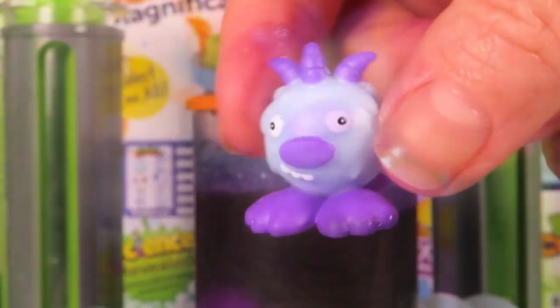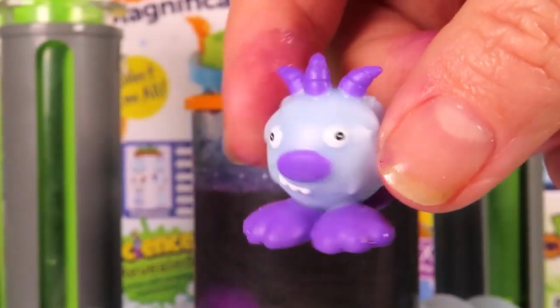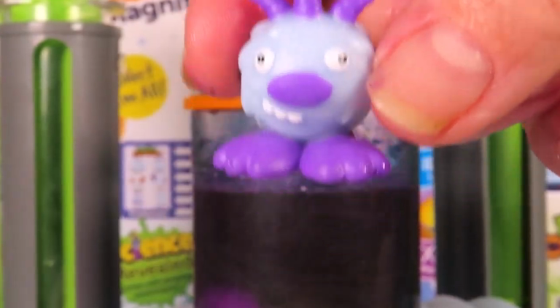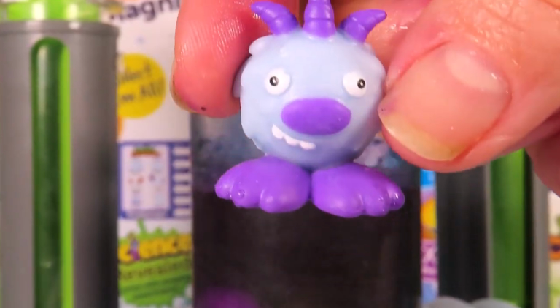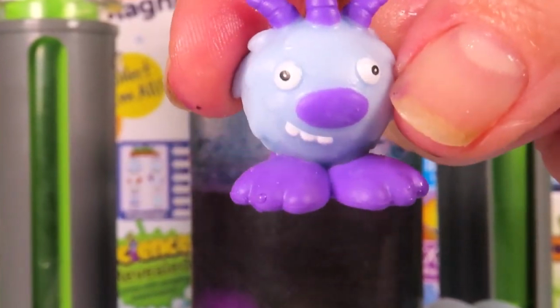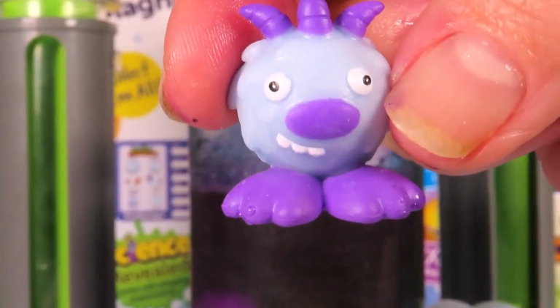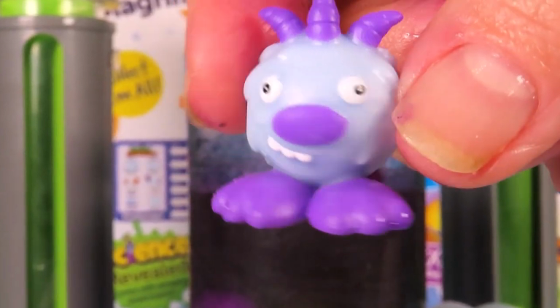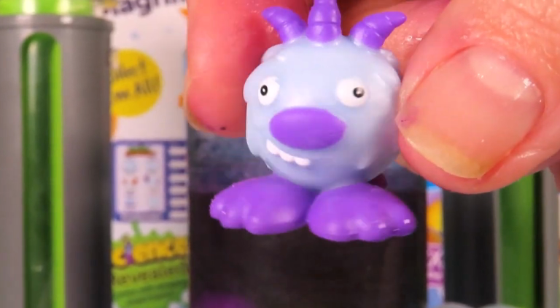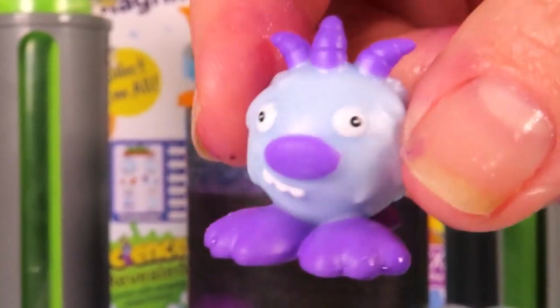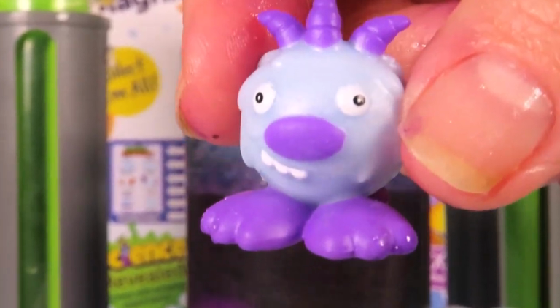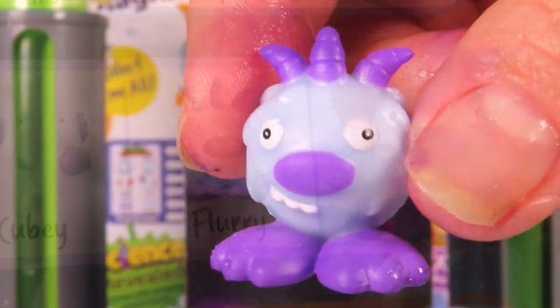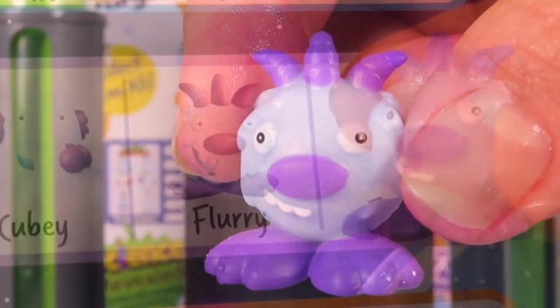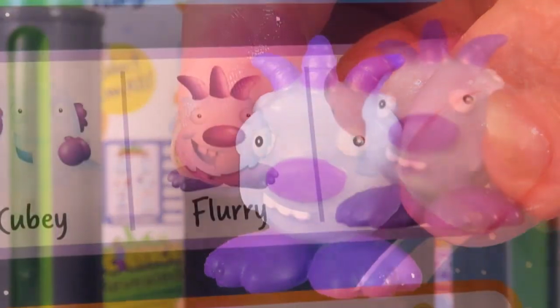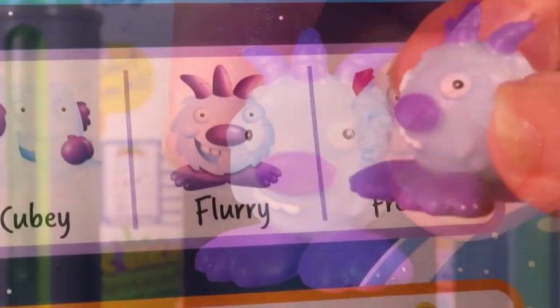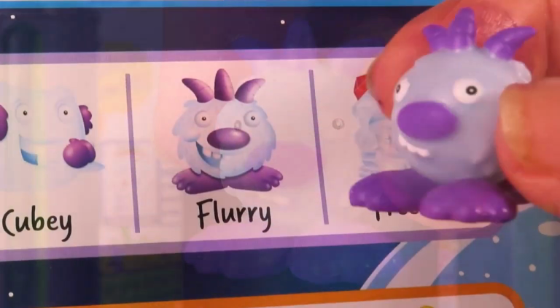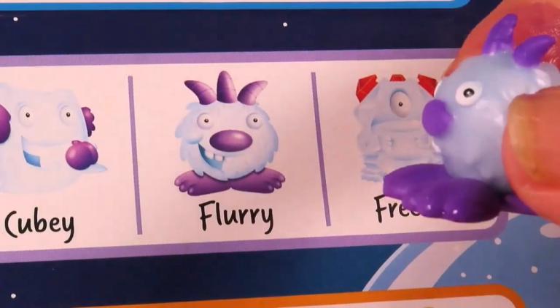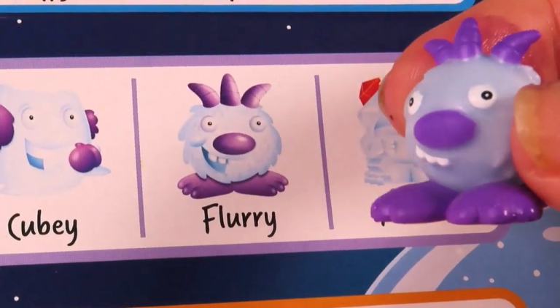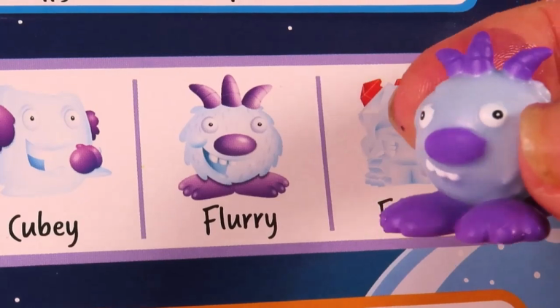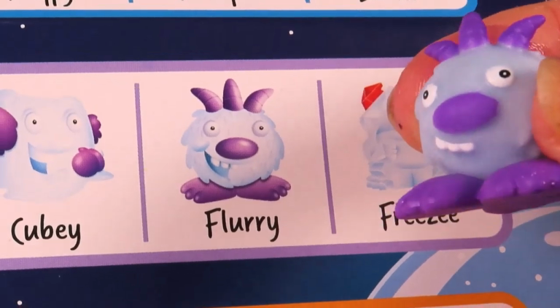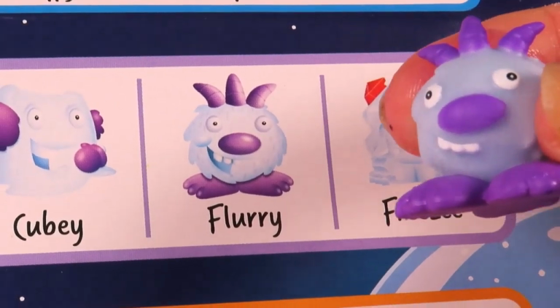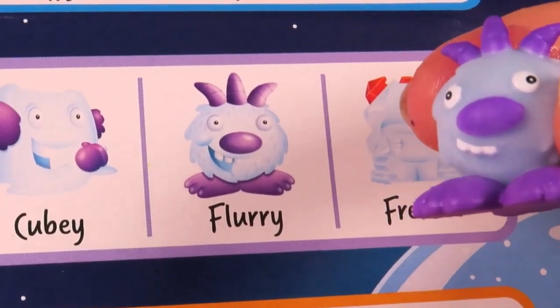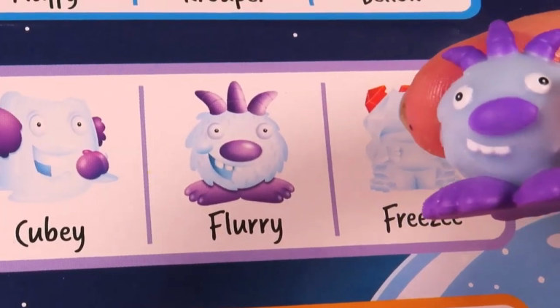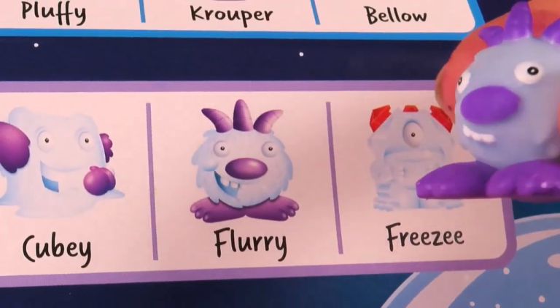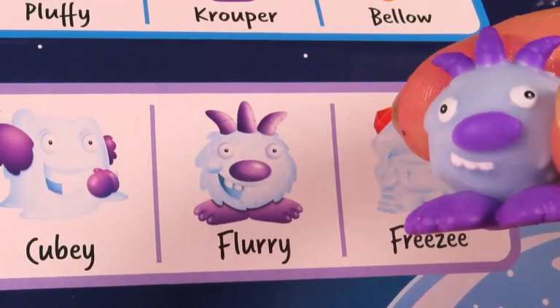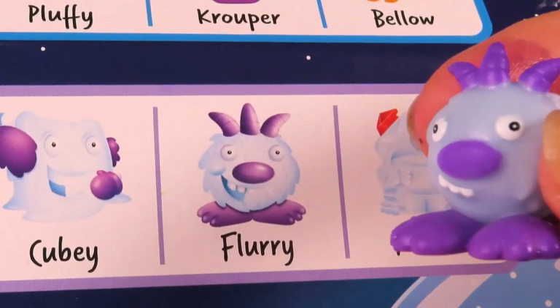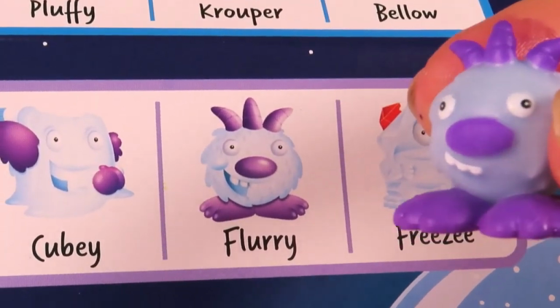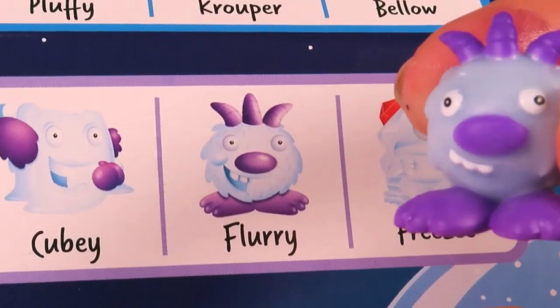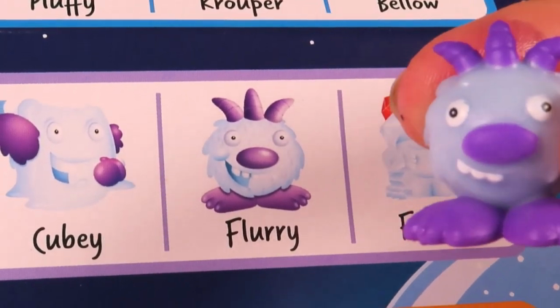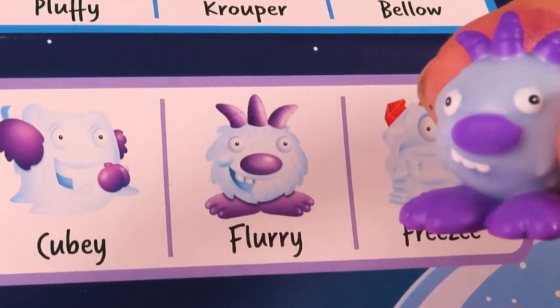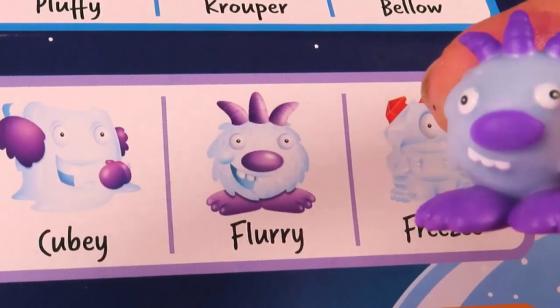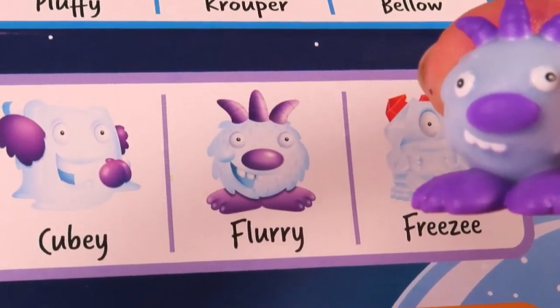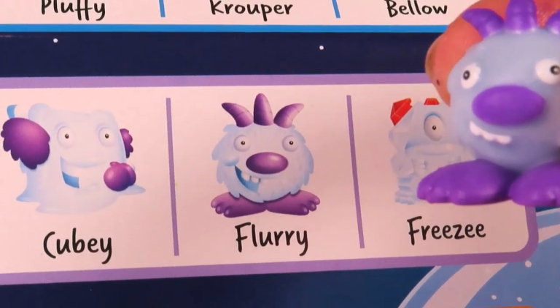Let's check out which creature it is — and it's Flurry! I think Flurry might be my favourite so far.